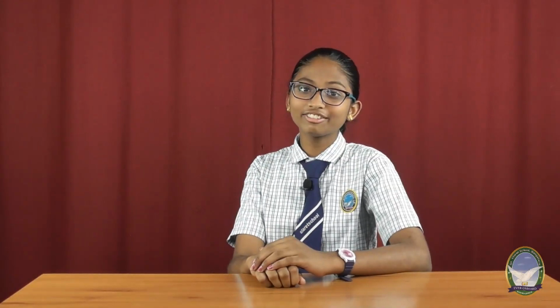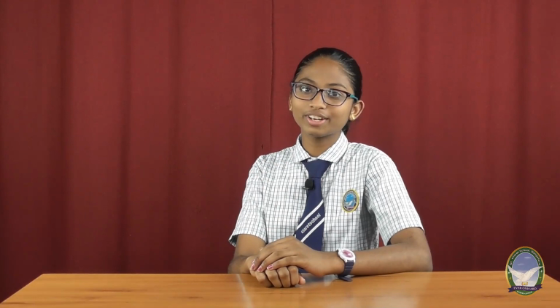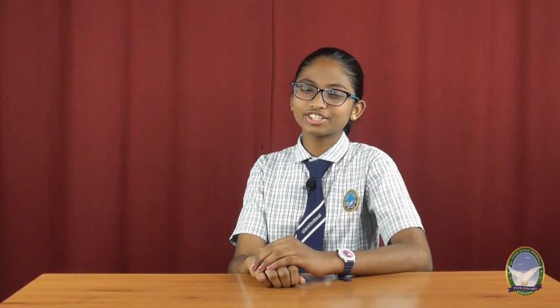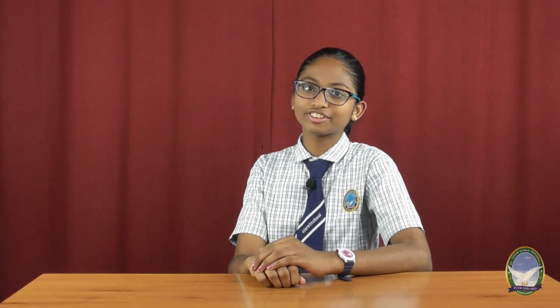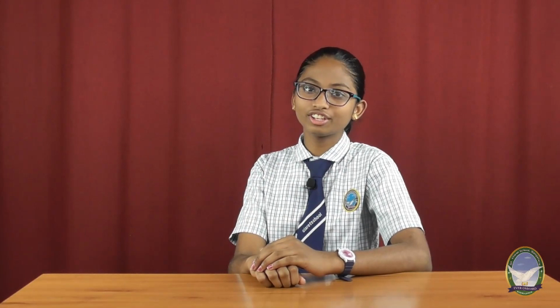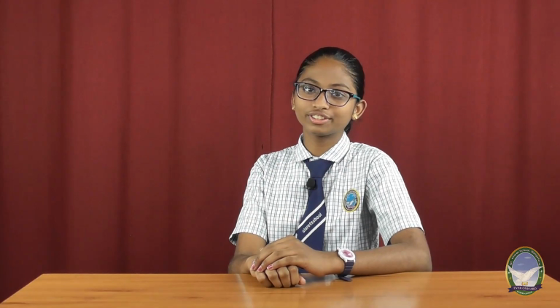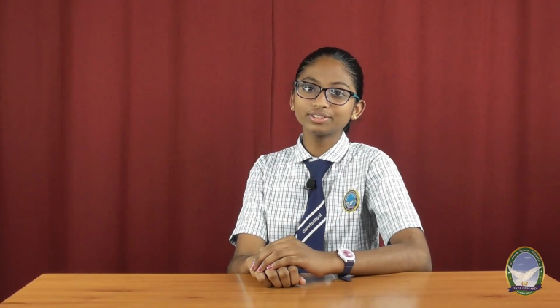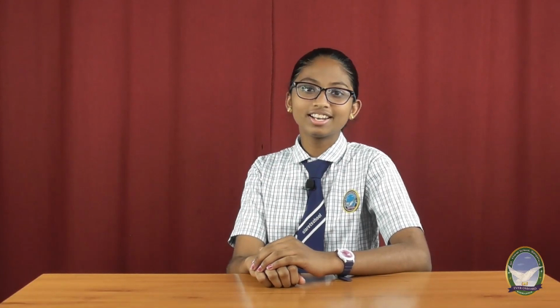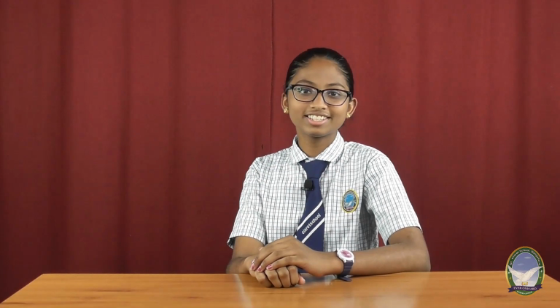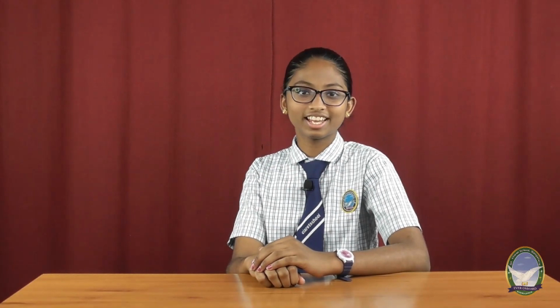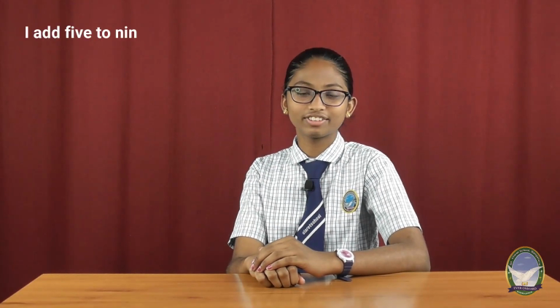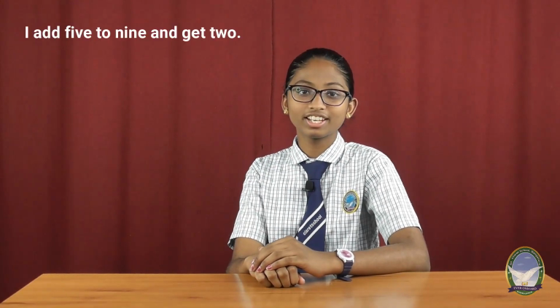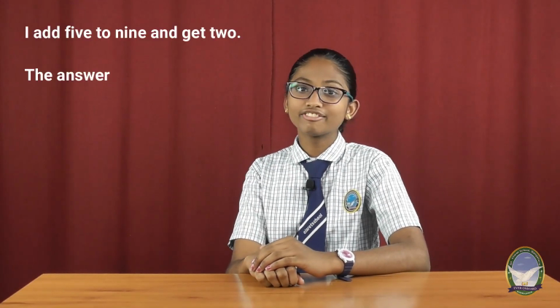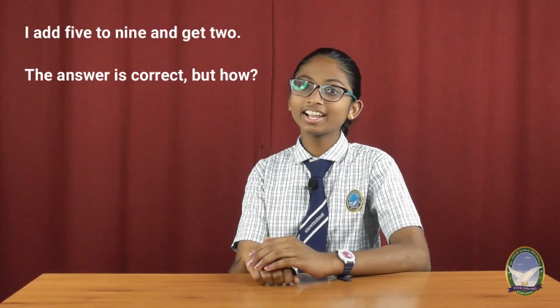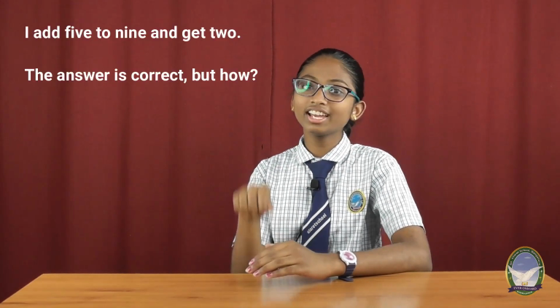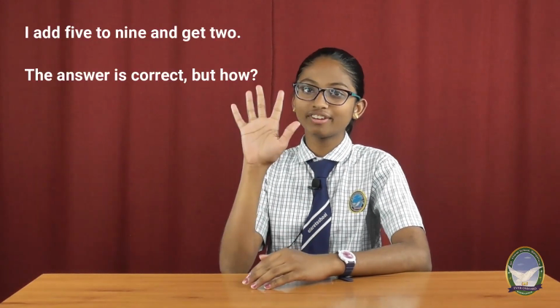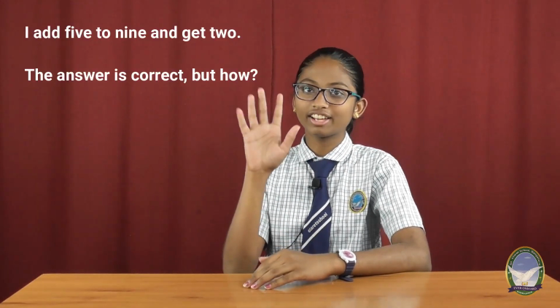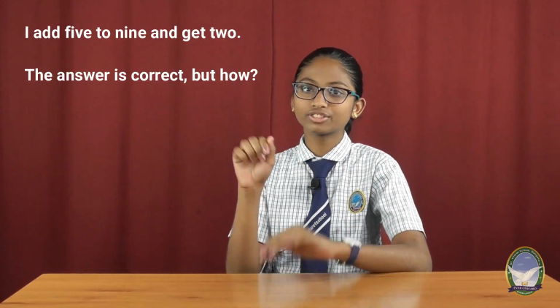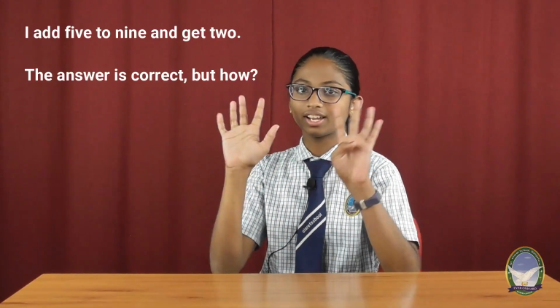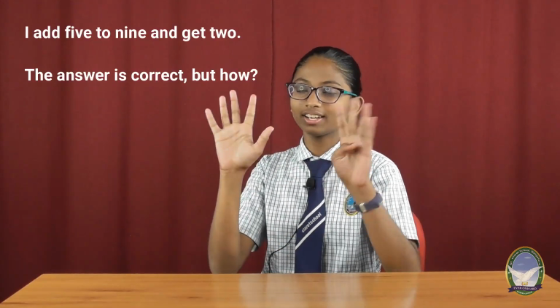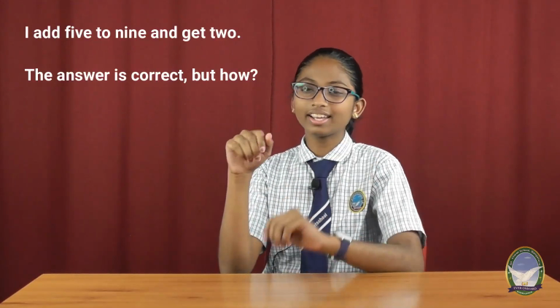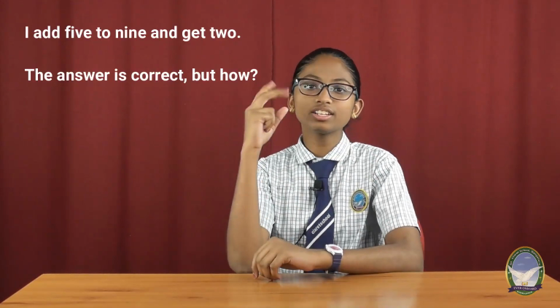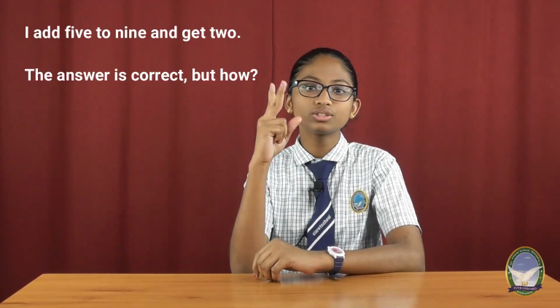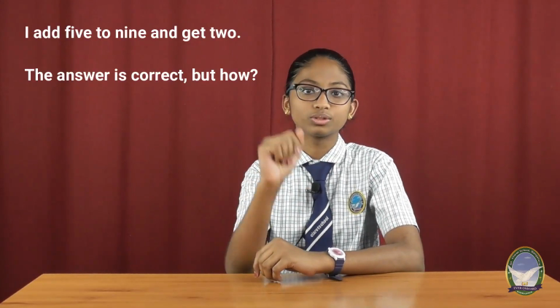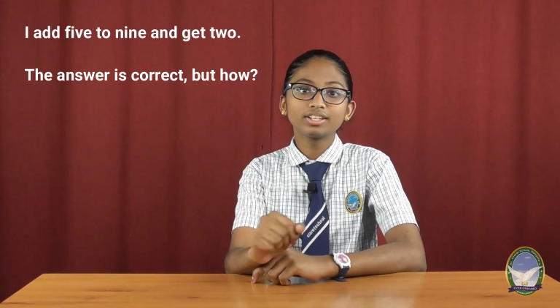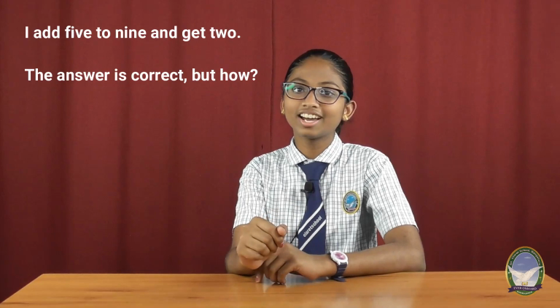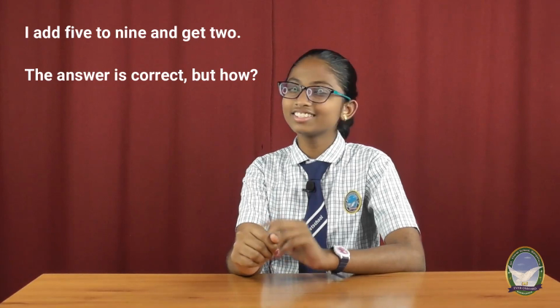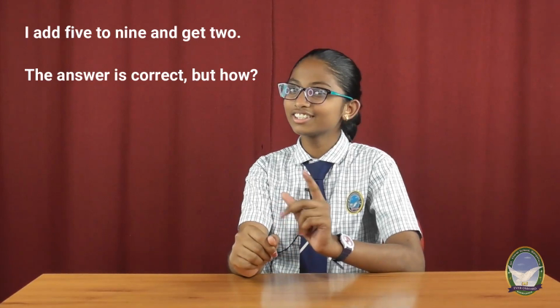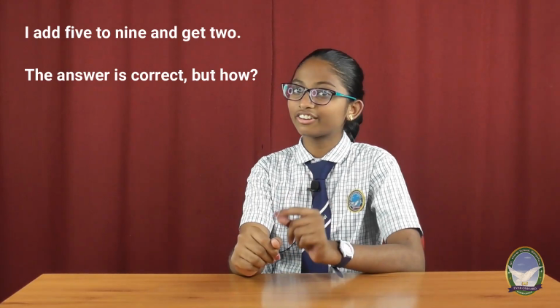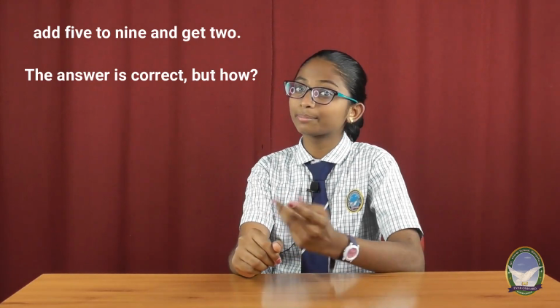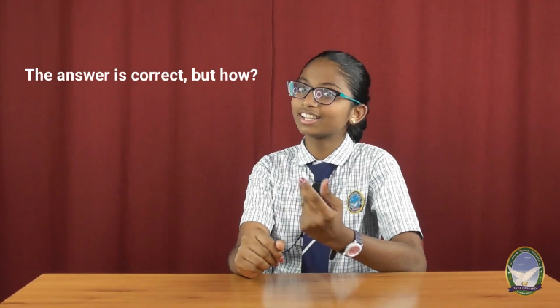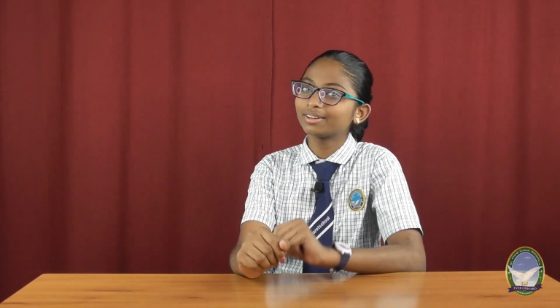I have a question for all of you. Listen carefully. When I add 5 to 9 and I get 2, the answer is correct — but how?